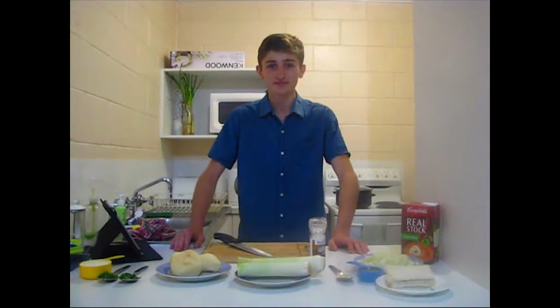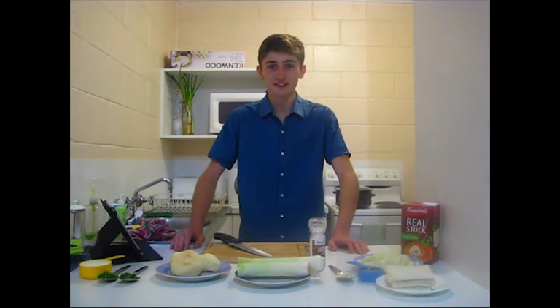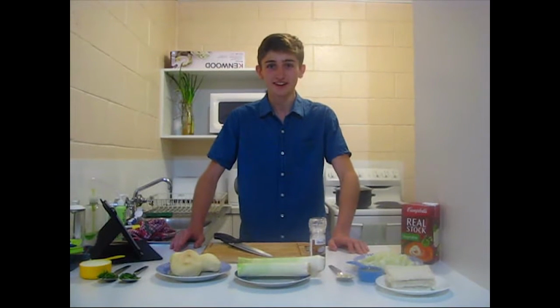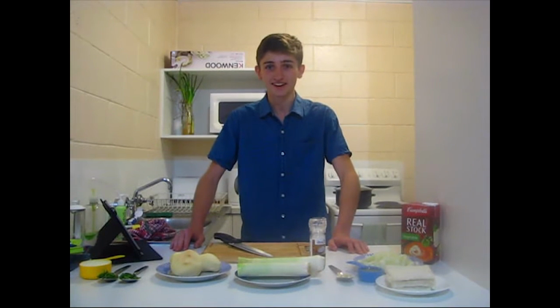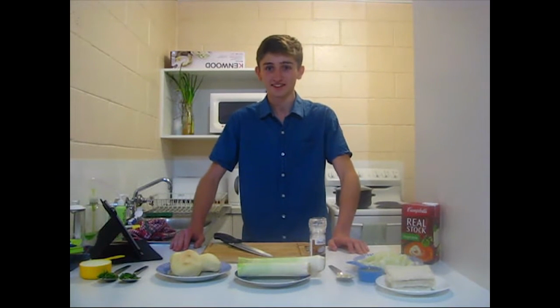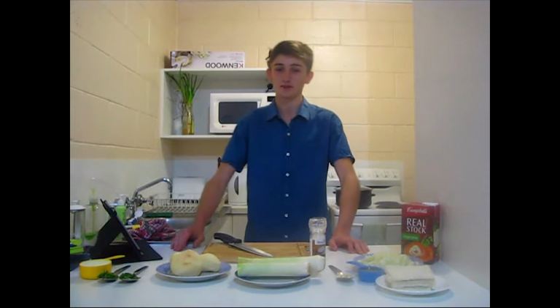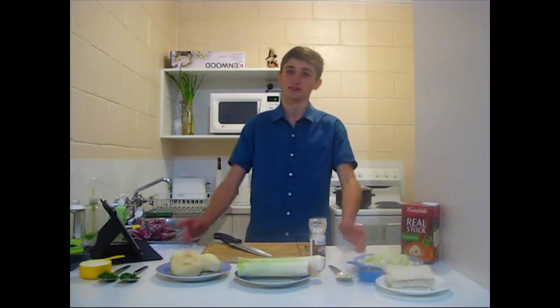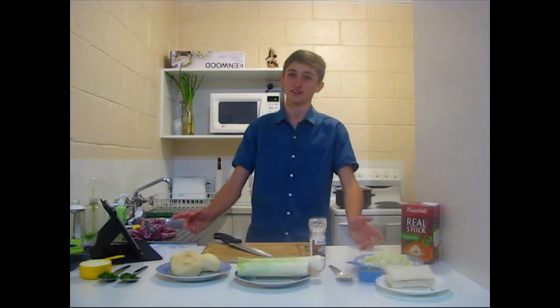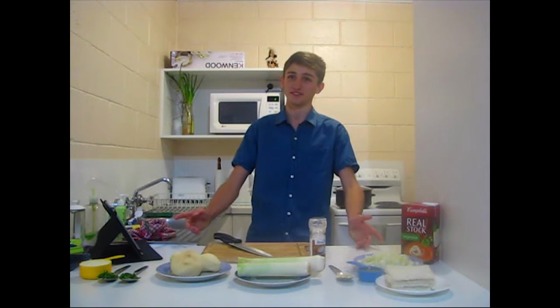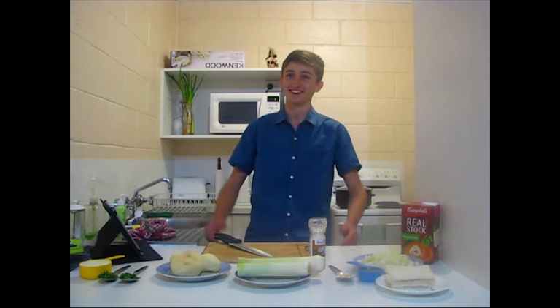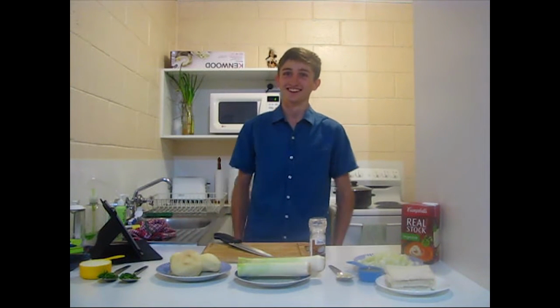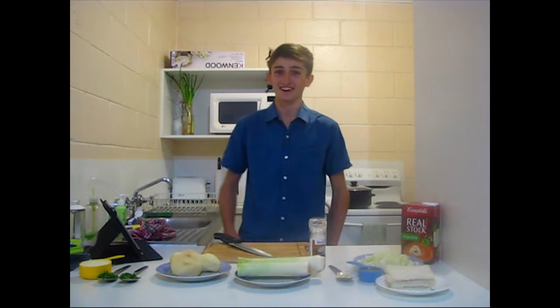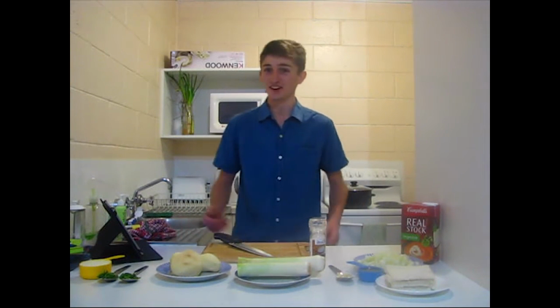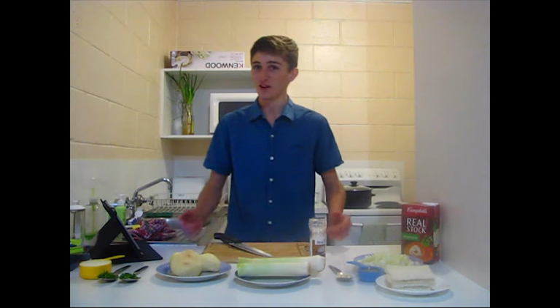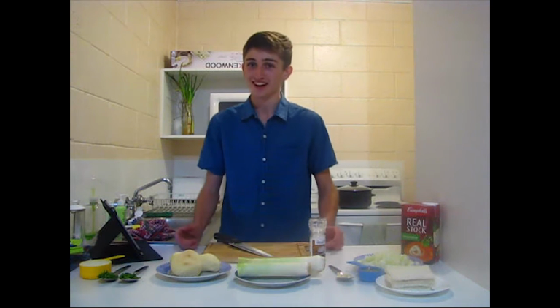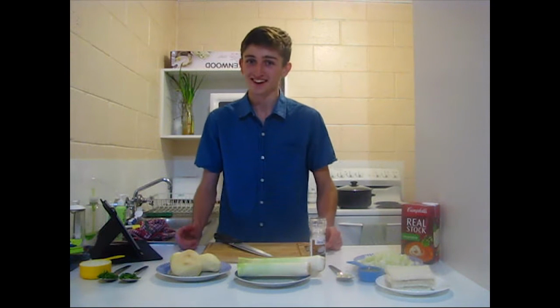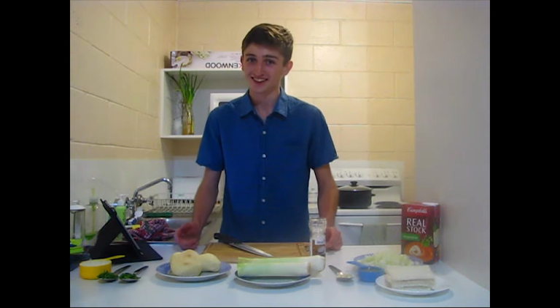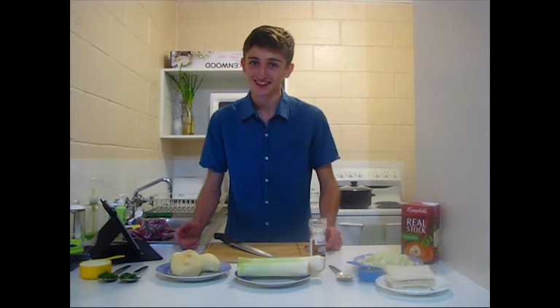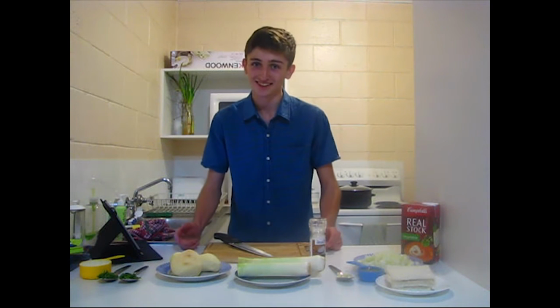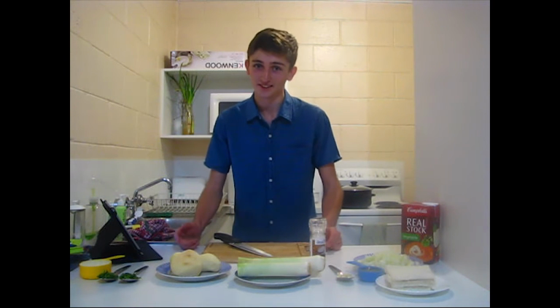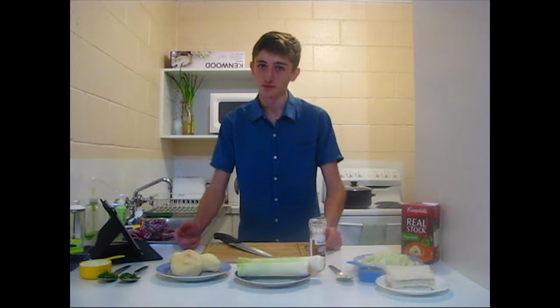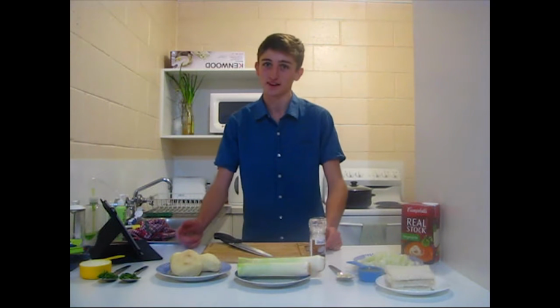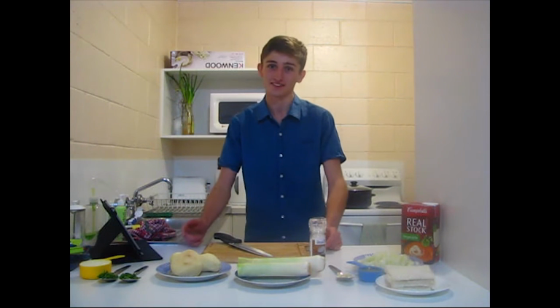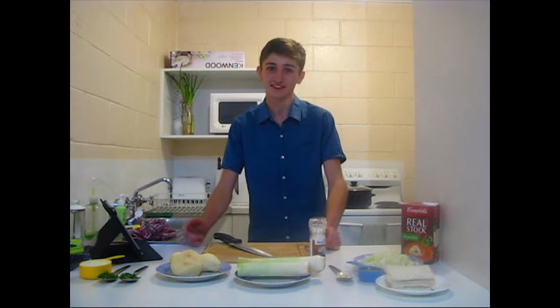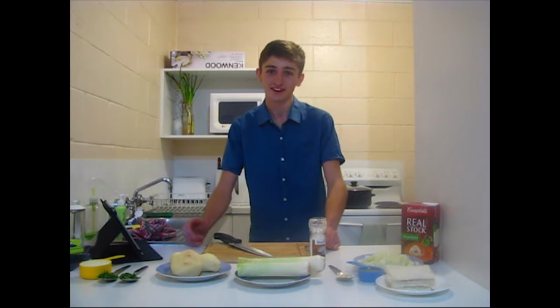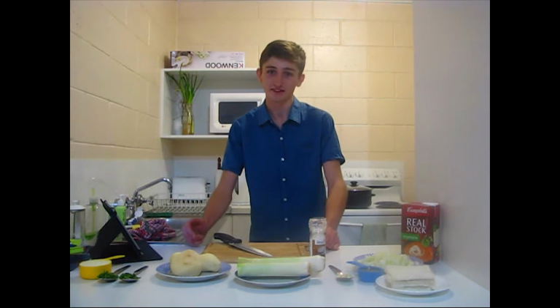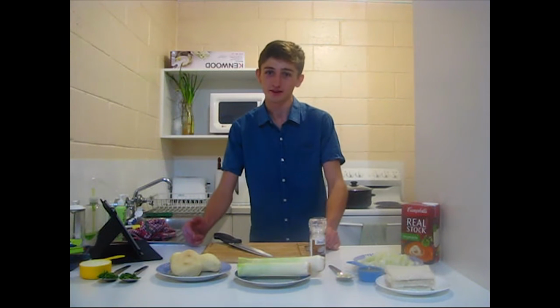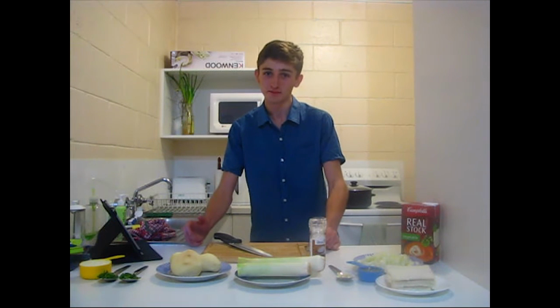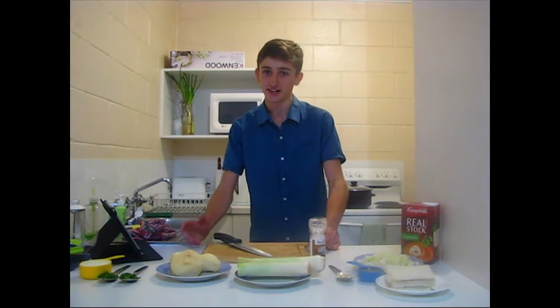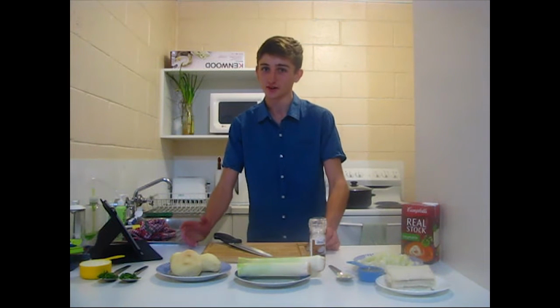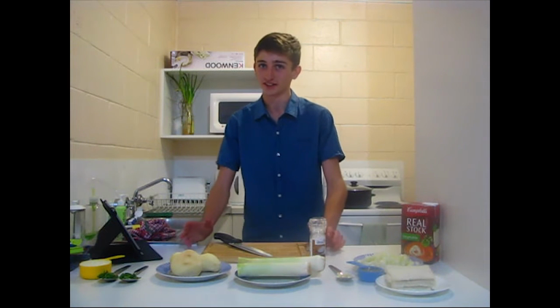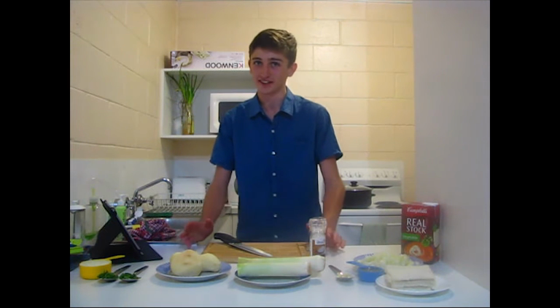Hey guys, what's up? Today we're going to be making a classic soup here — creamy potato and milk.